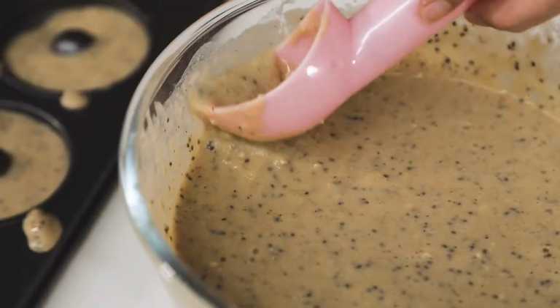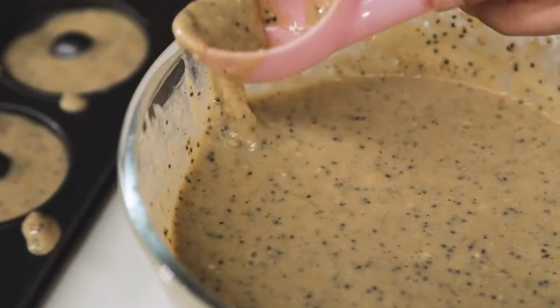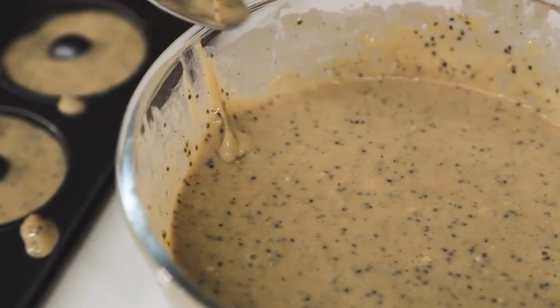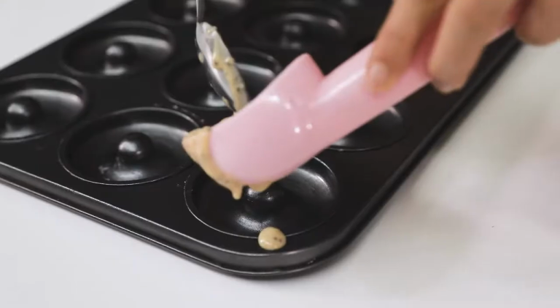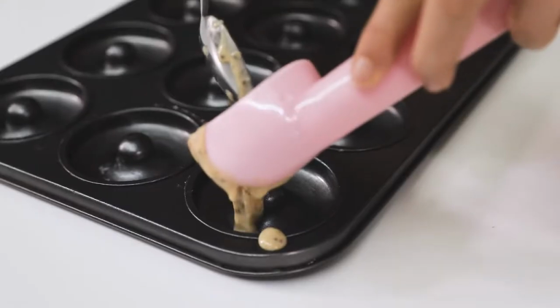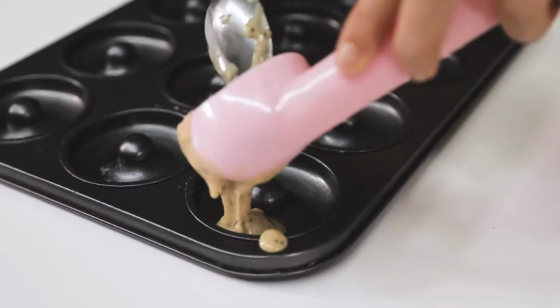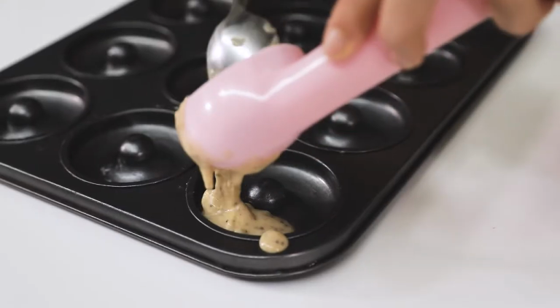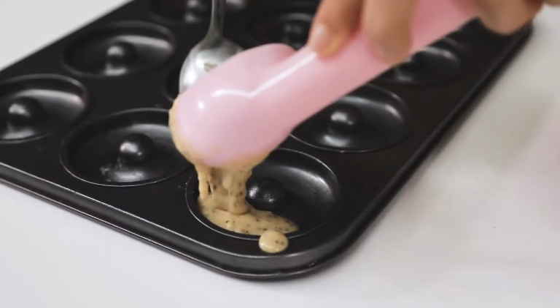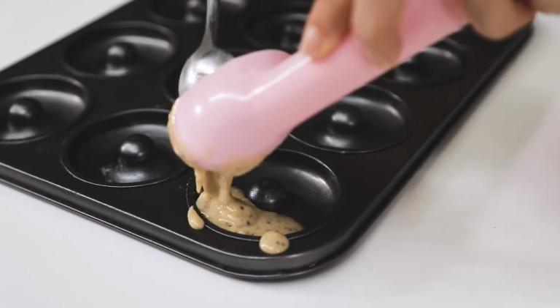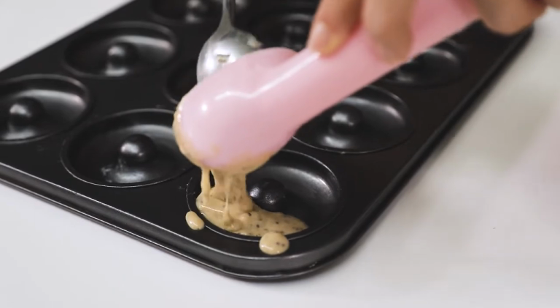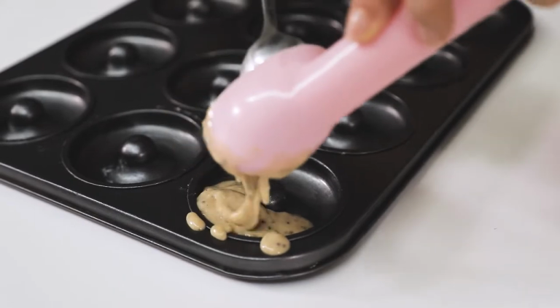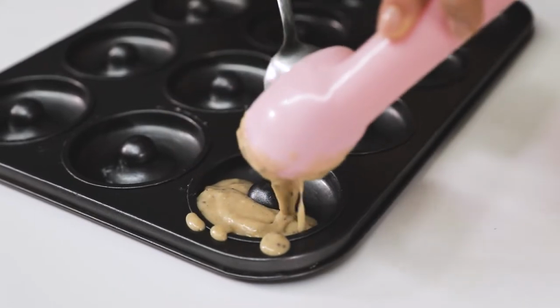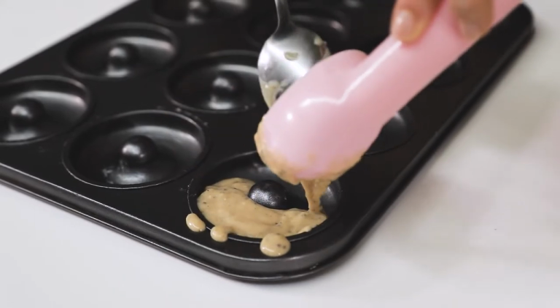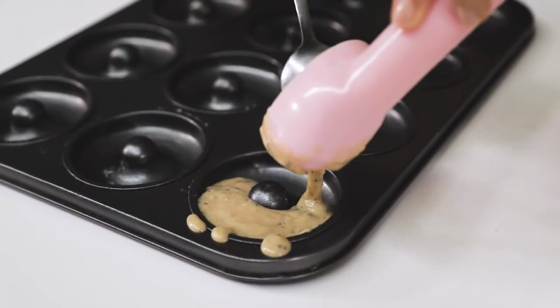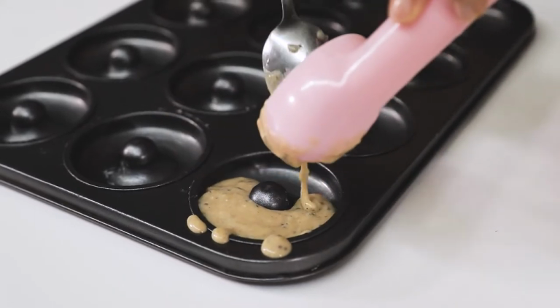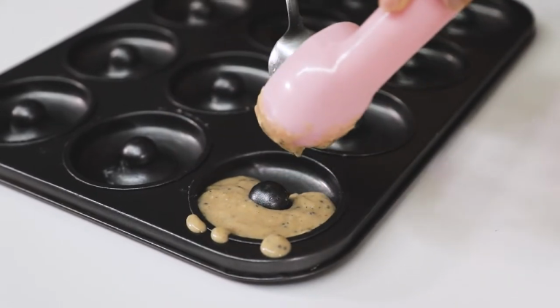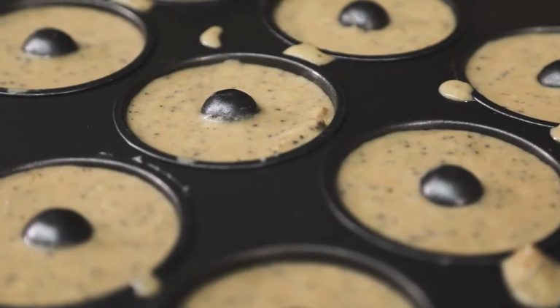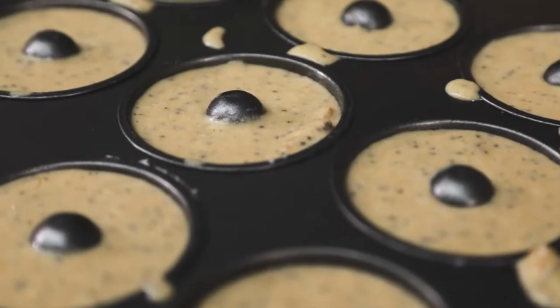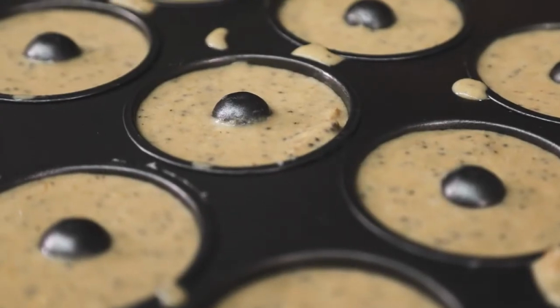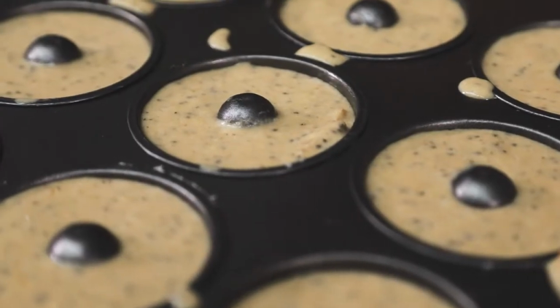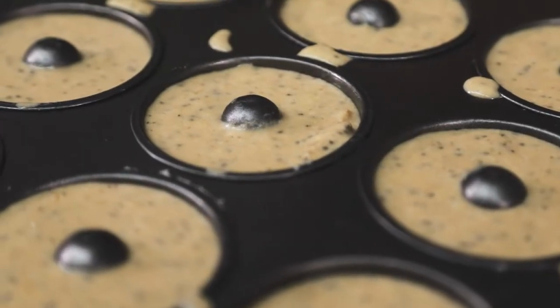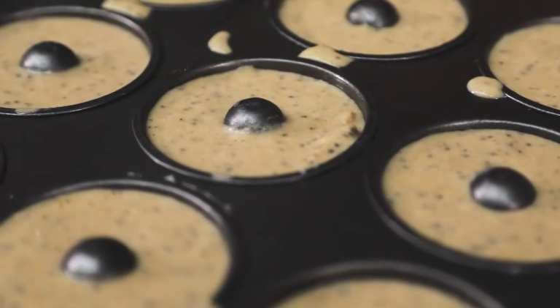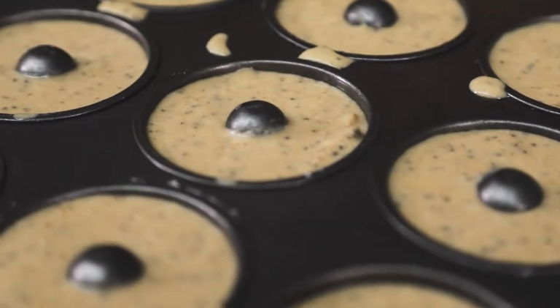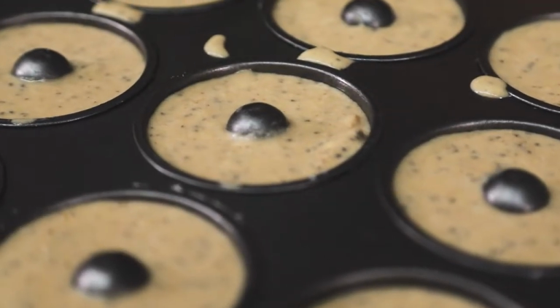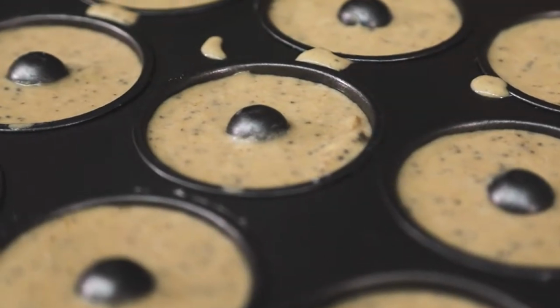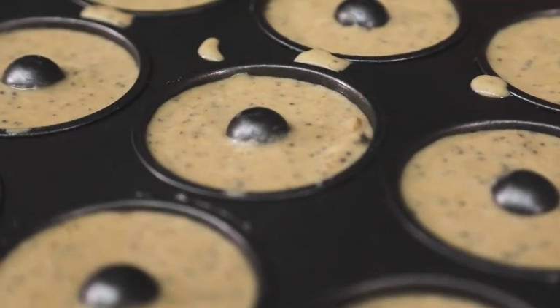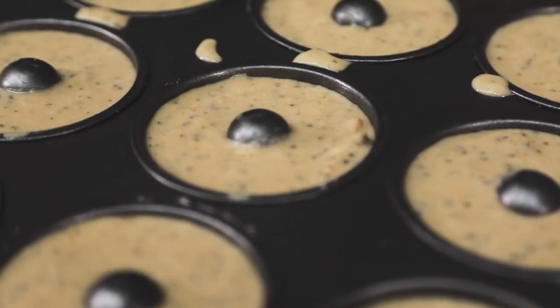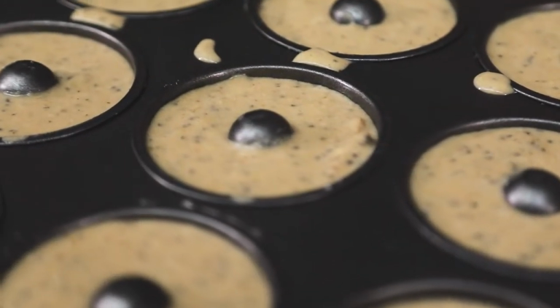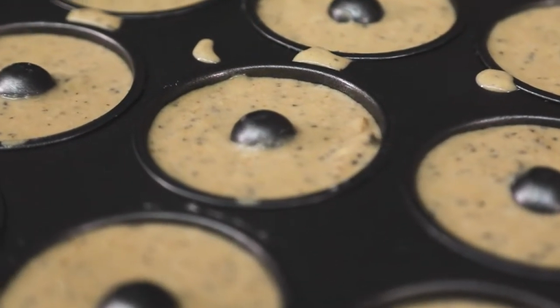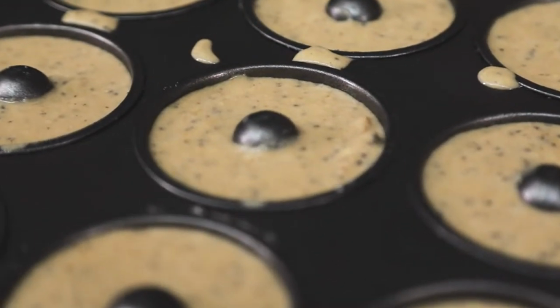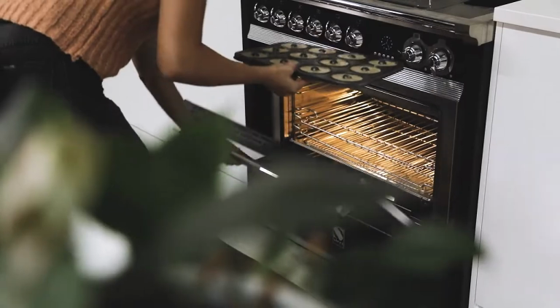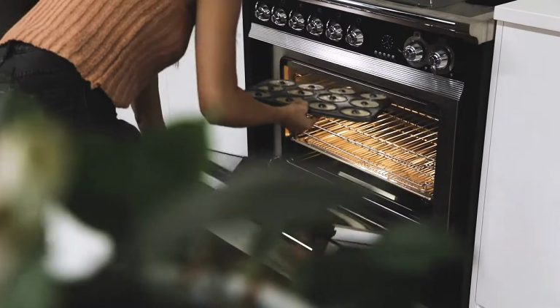Once they've cooled and I've taken them out of the oven, I'm going to drizzle them in some pan of chocolate cashew caramel.